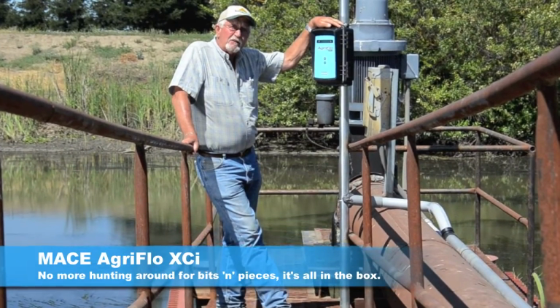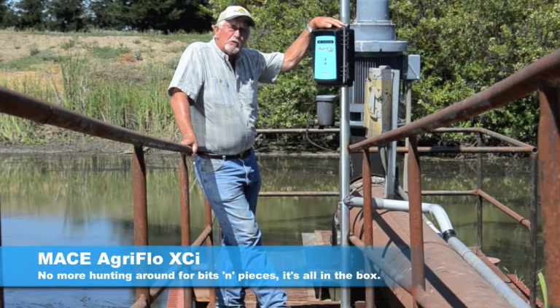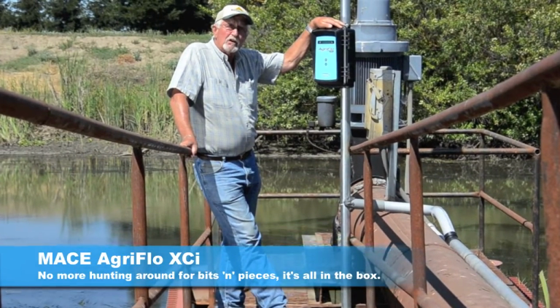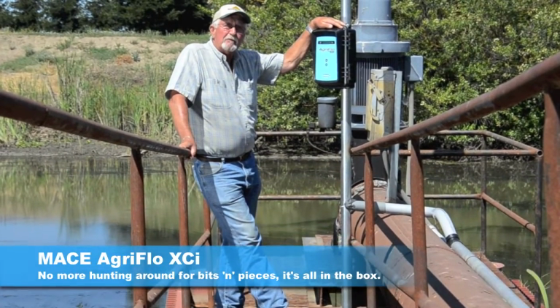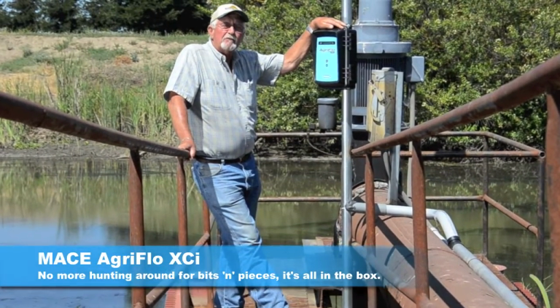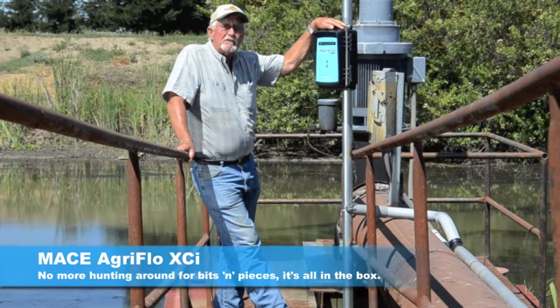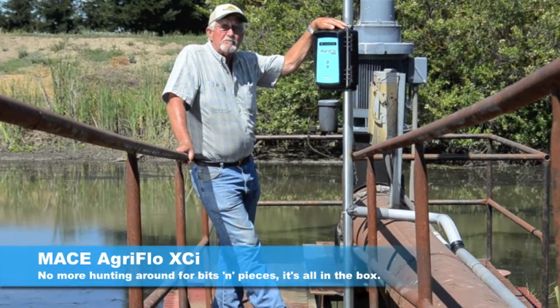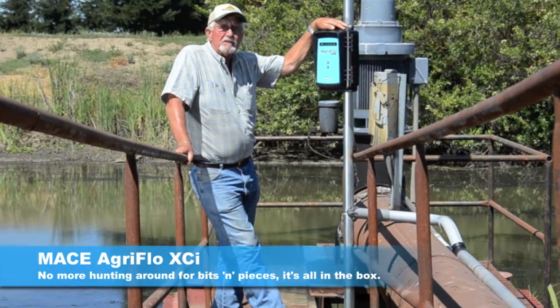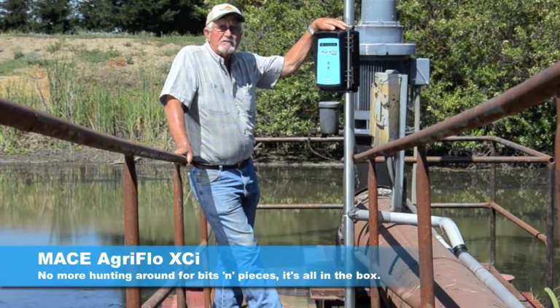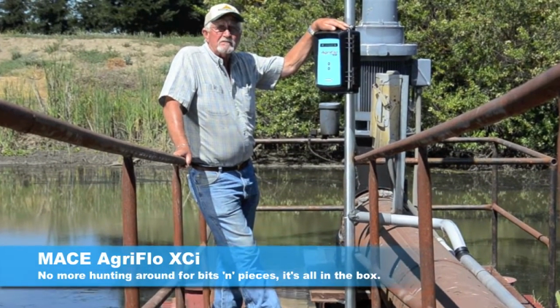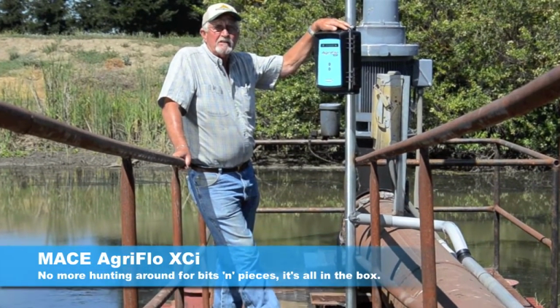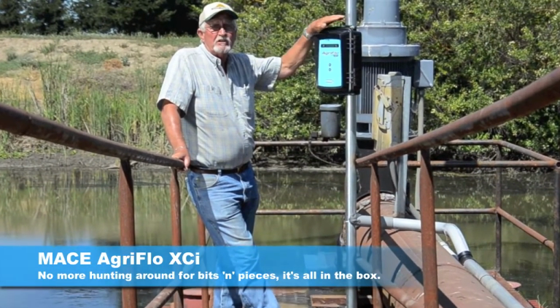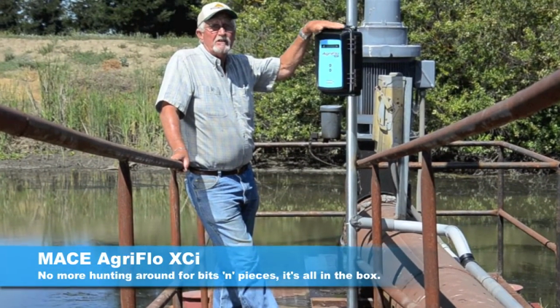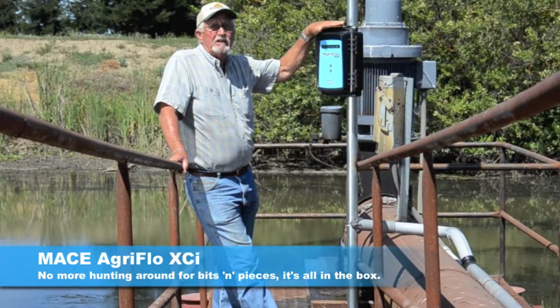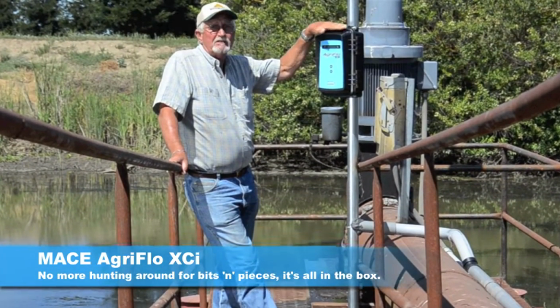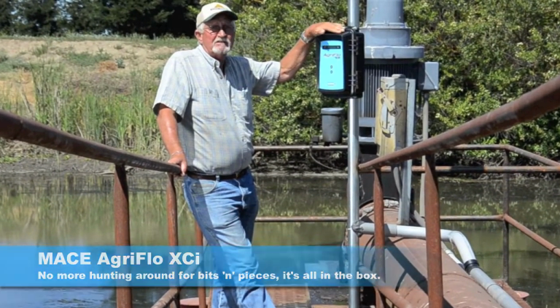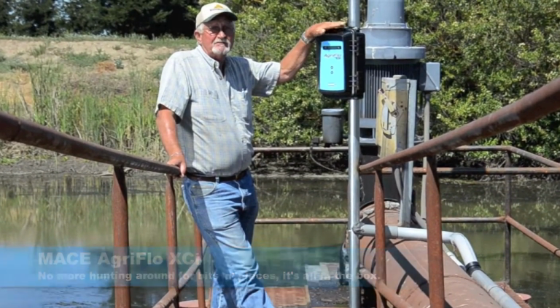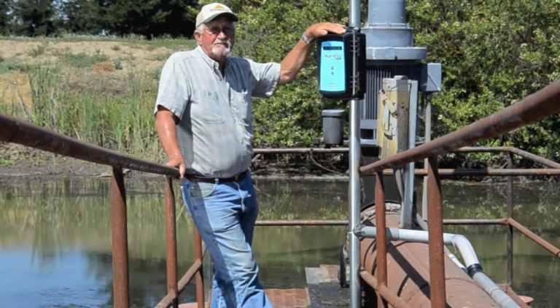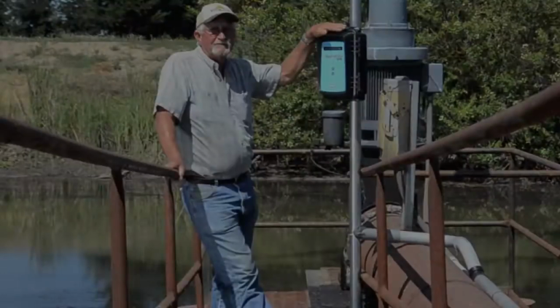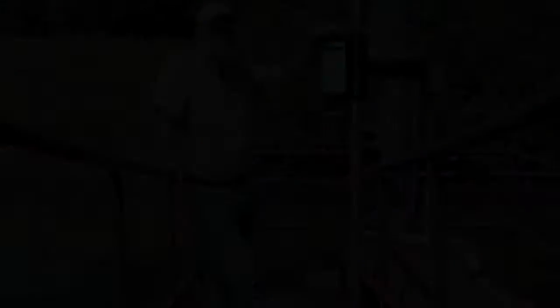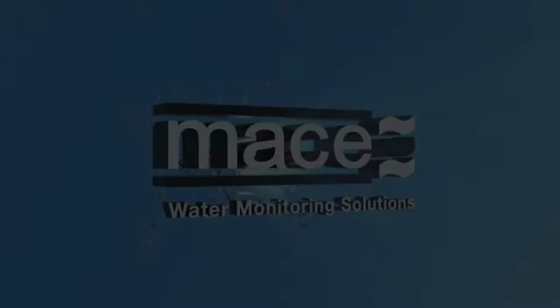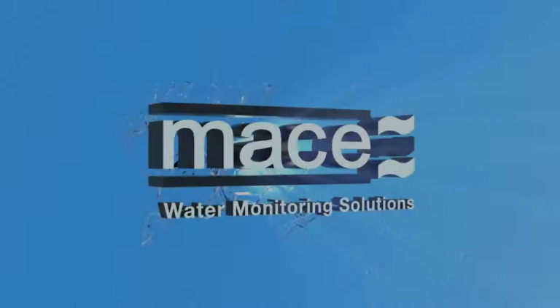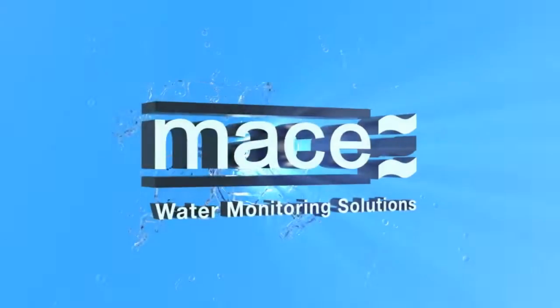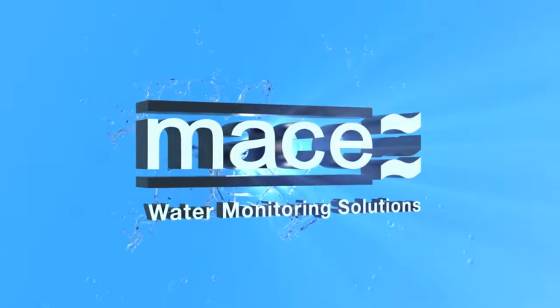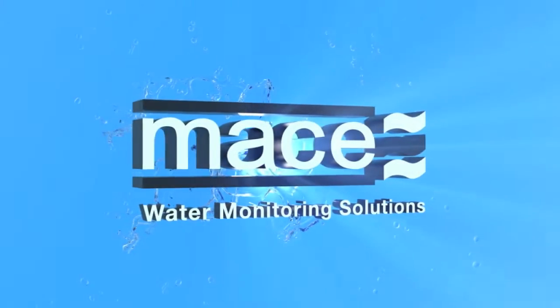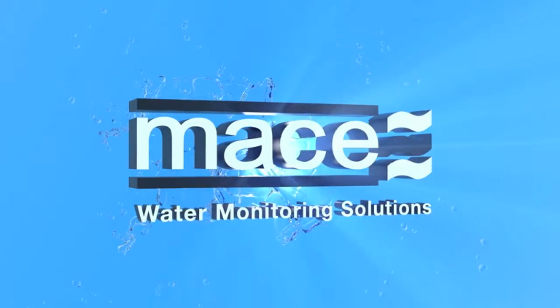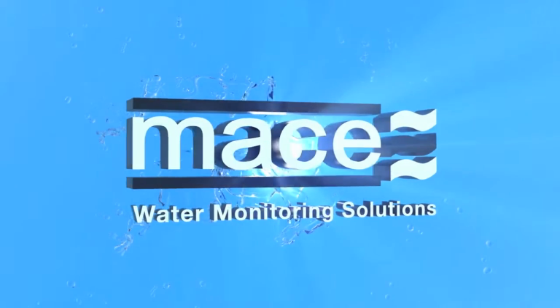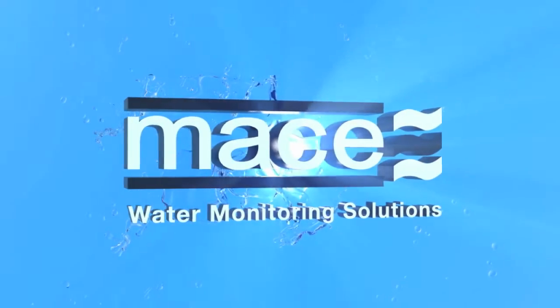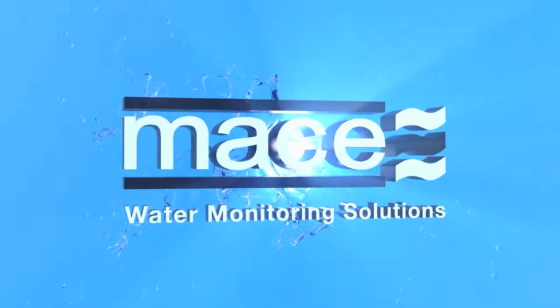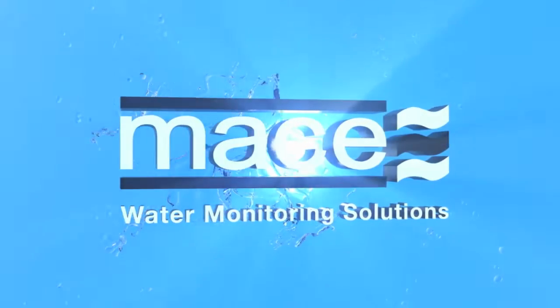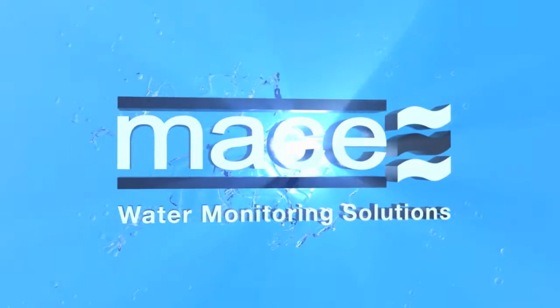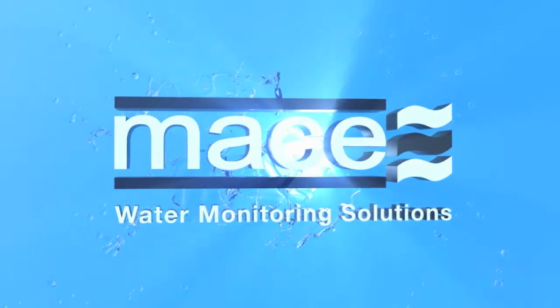No more hunting around for bits and pieces. It's all in the box. AgriFlow XEi.